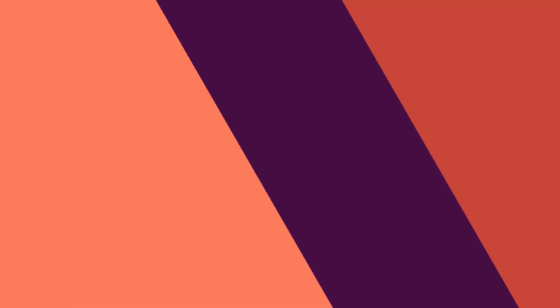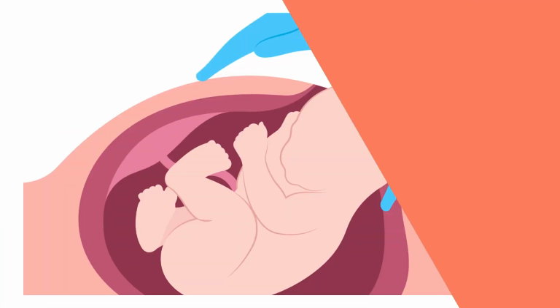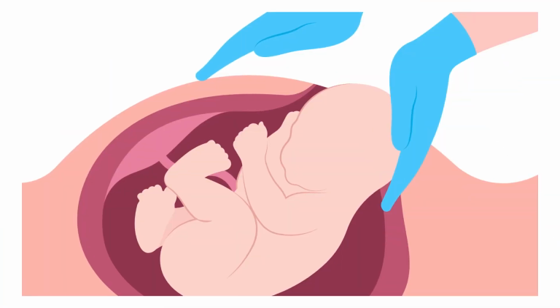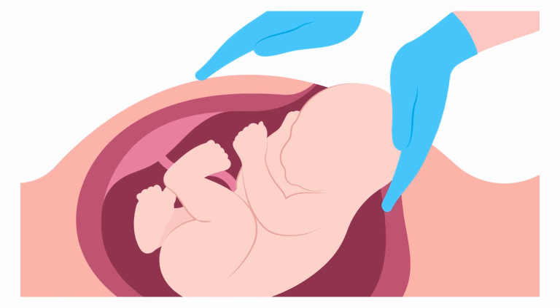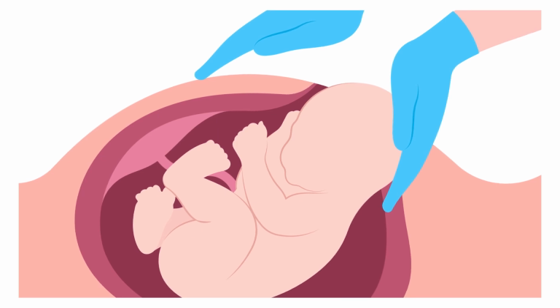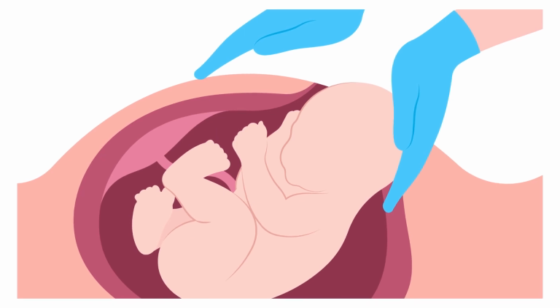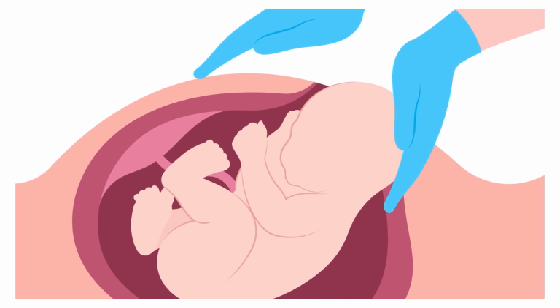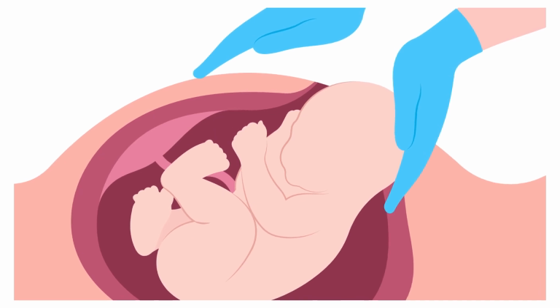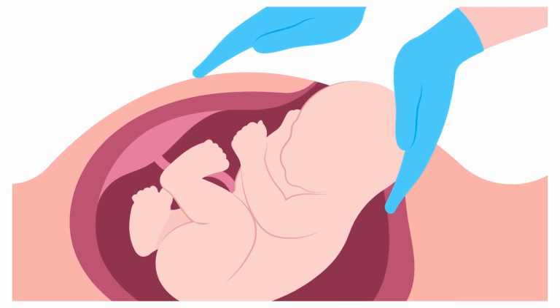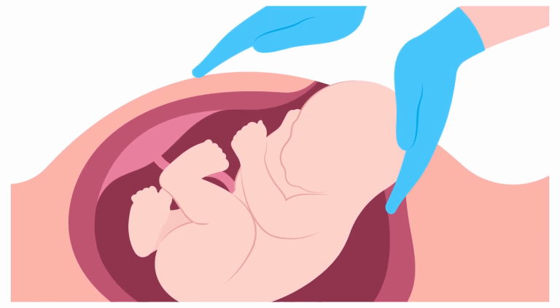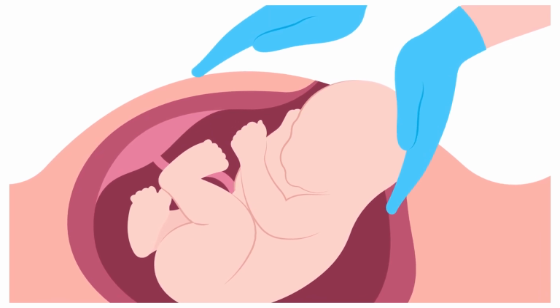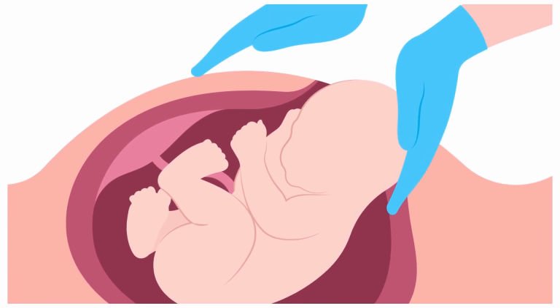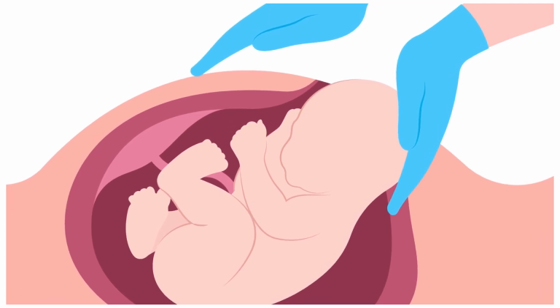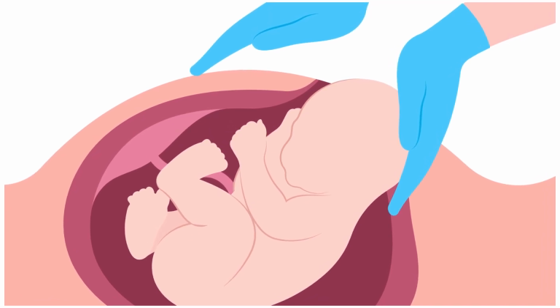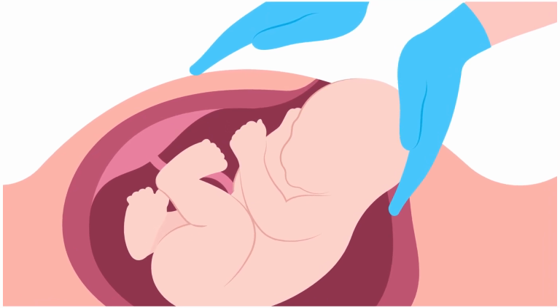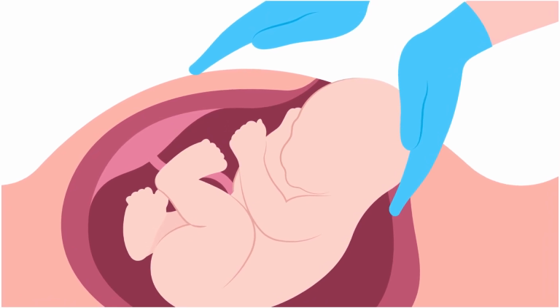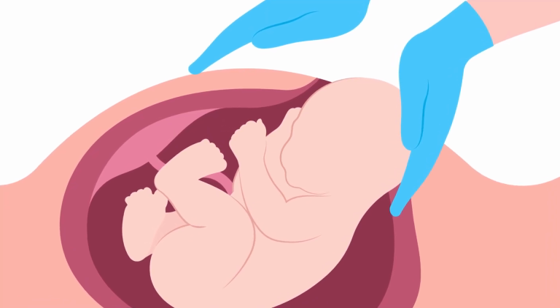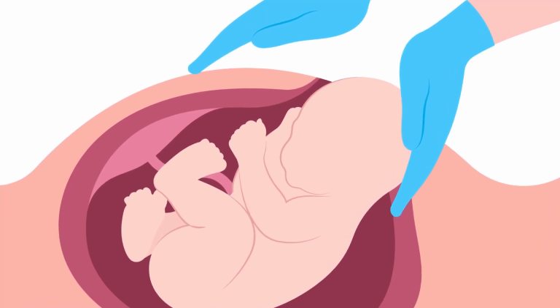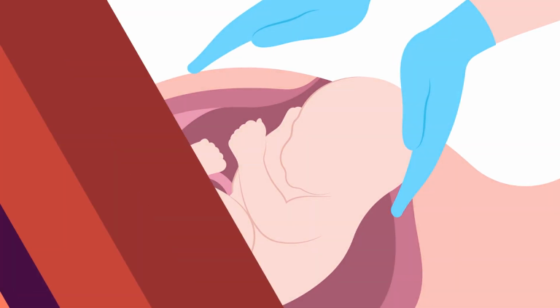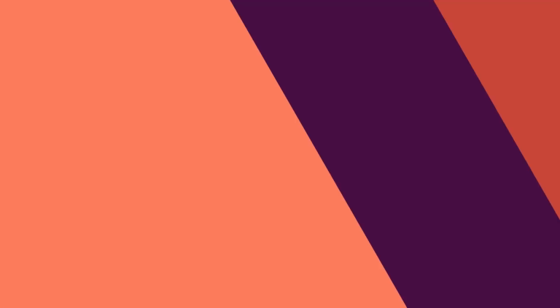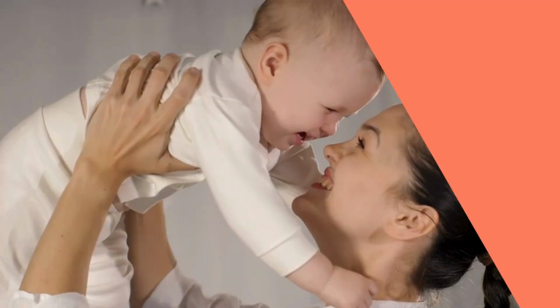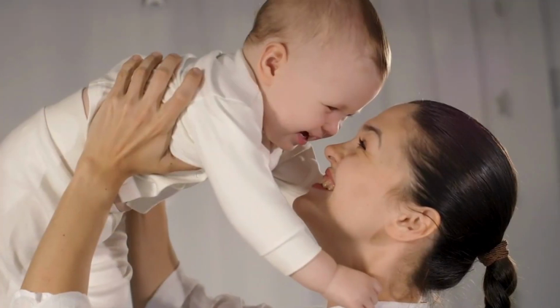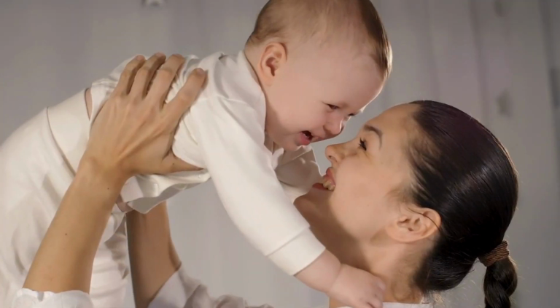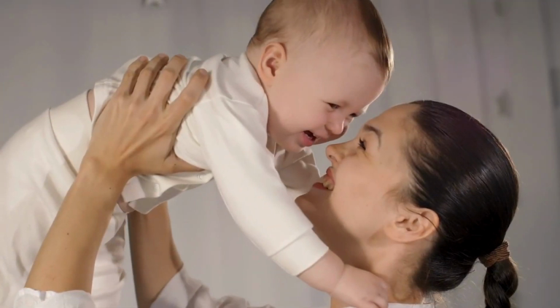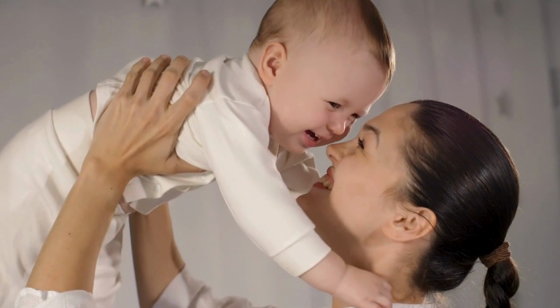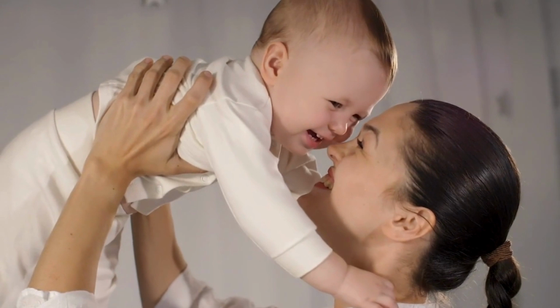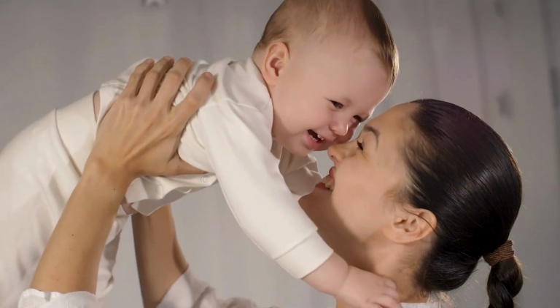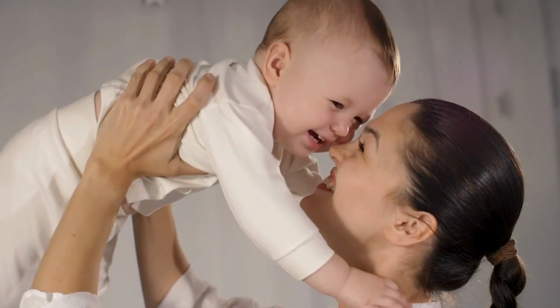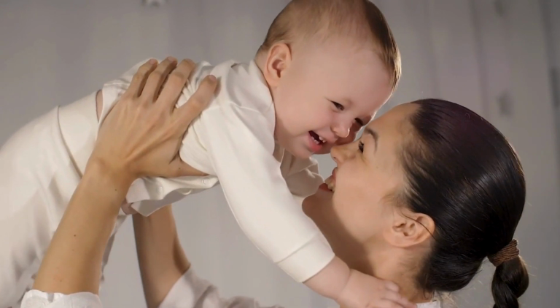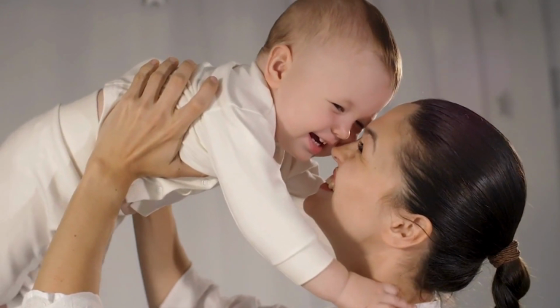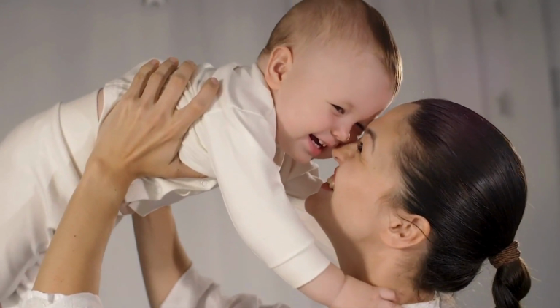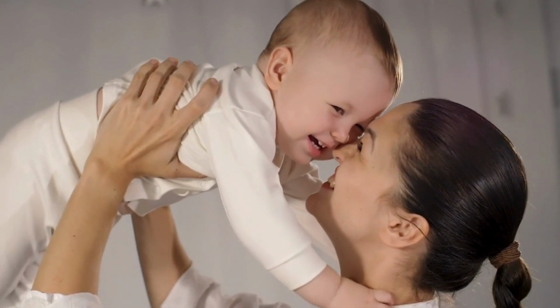An anterior placenta is just a different place for the placenta to be, and it's usually fine for both the mom and the baby.